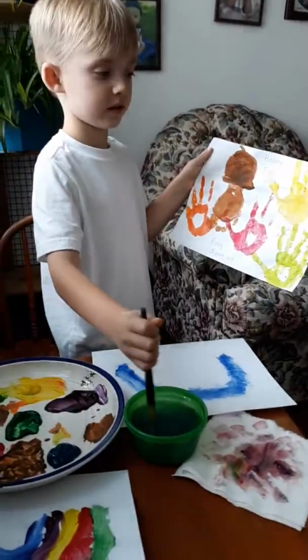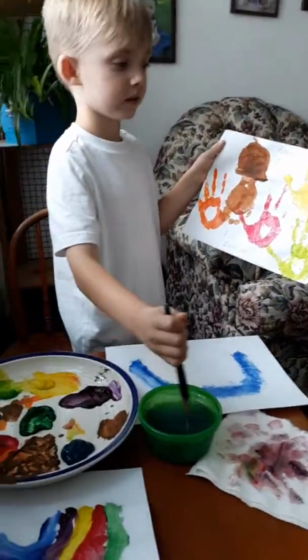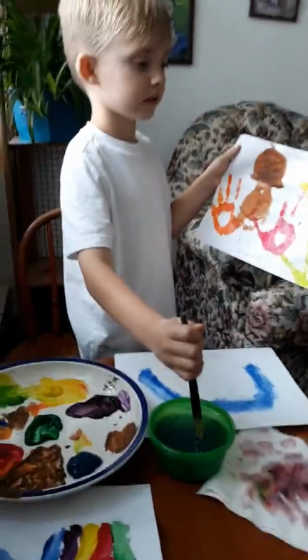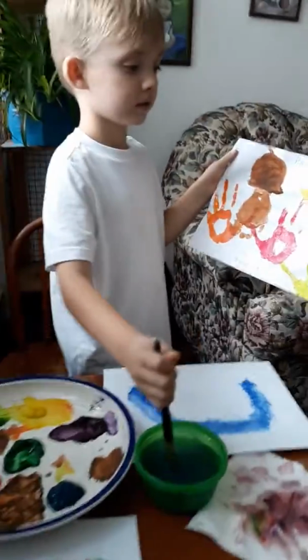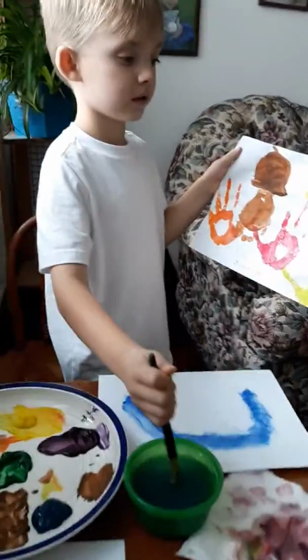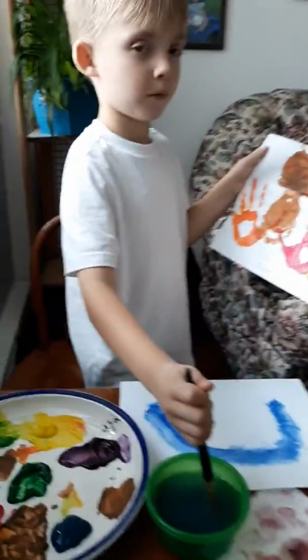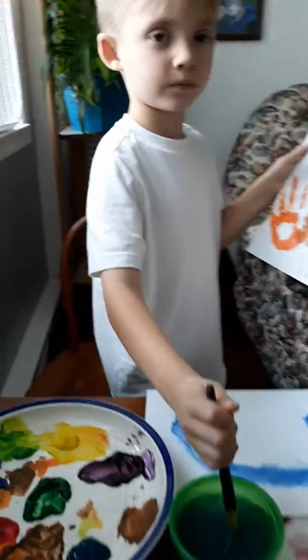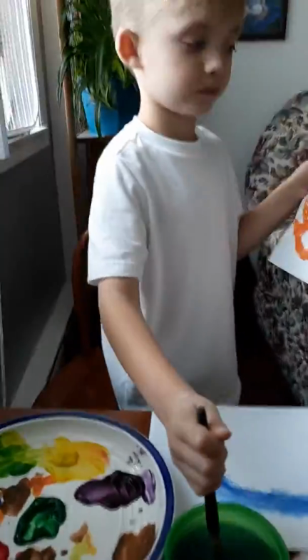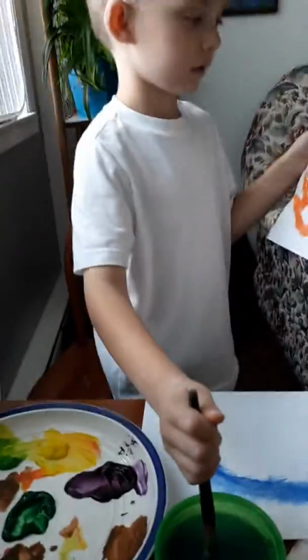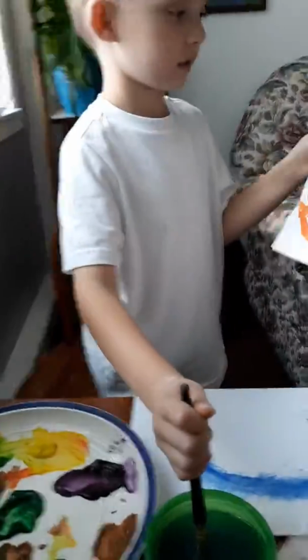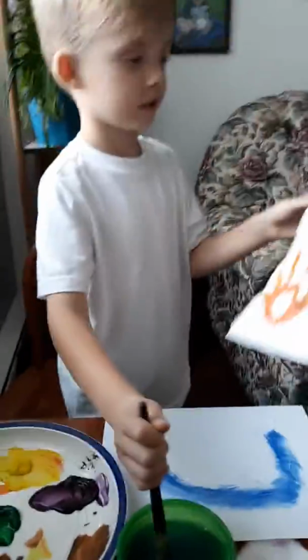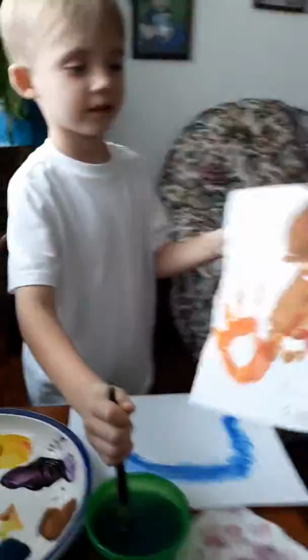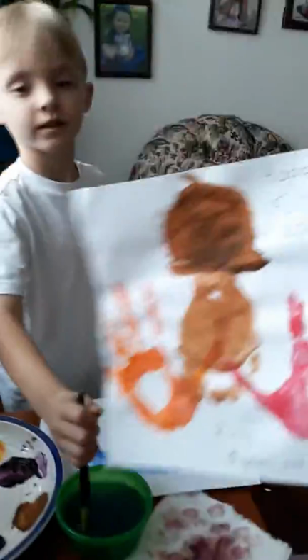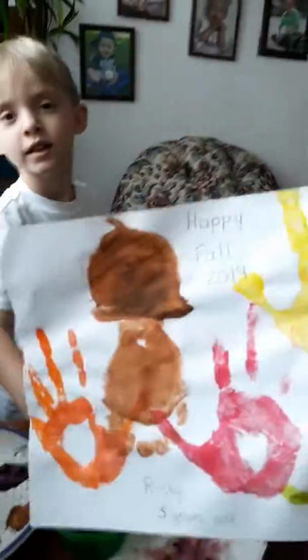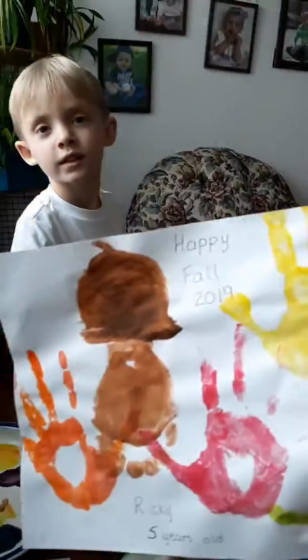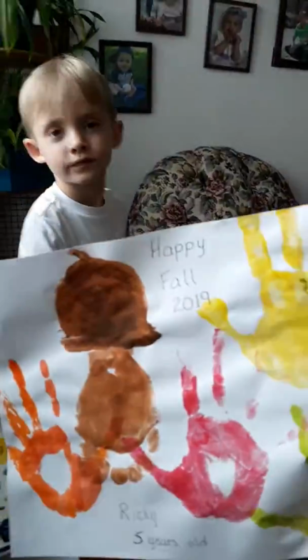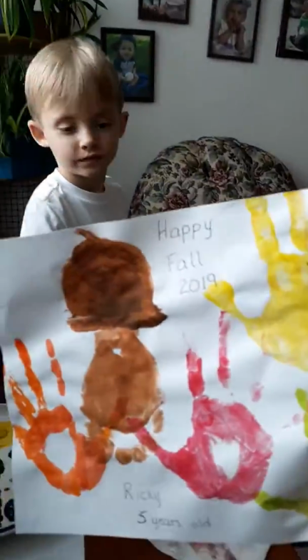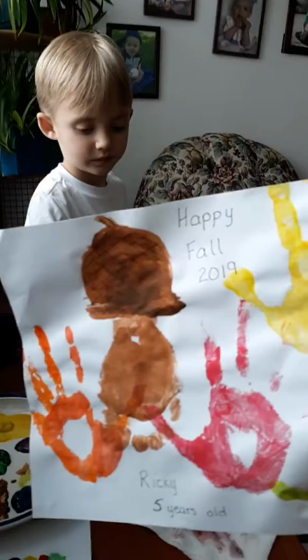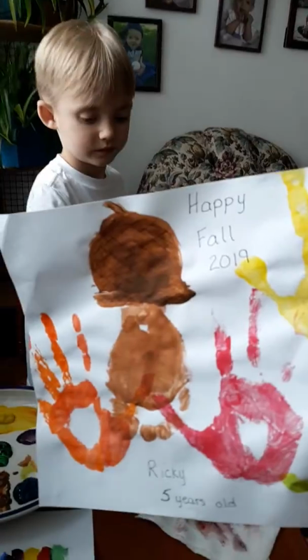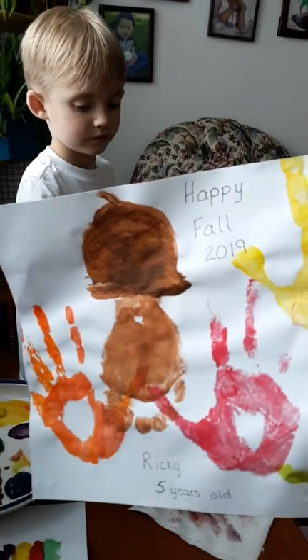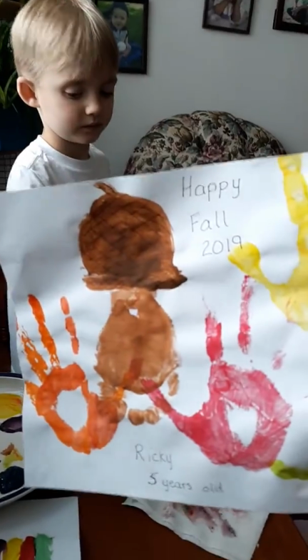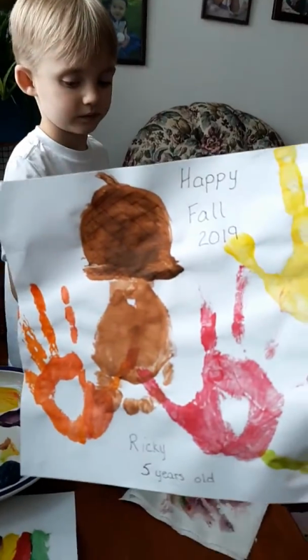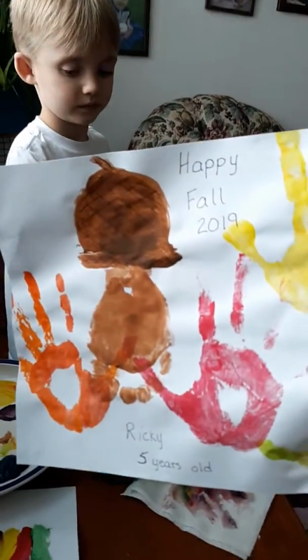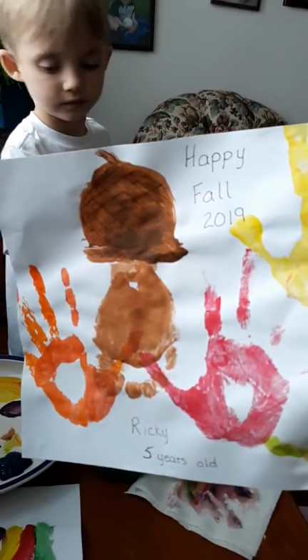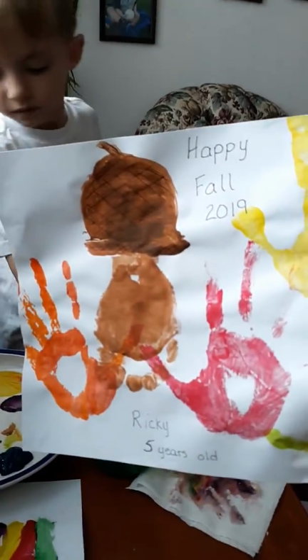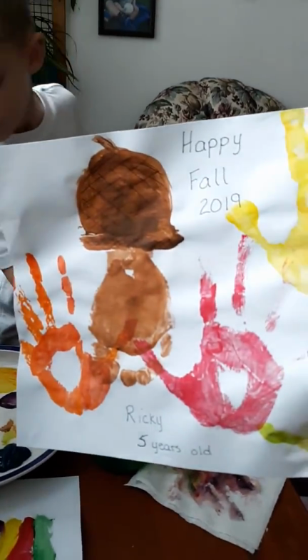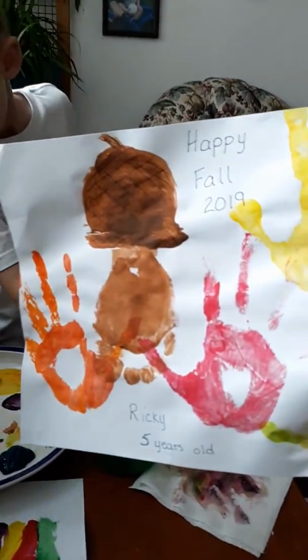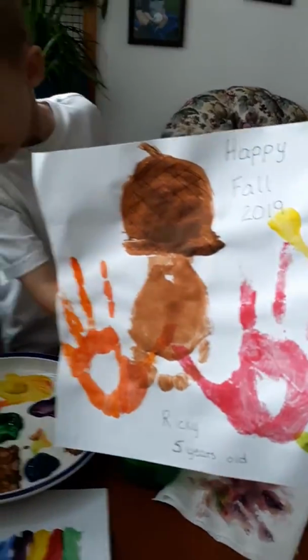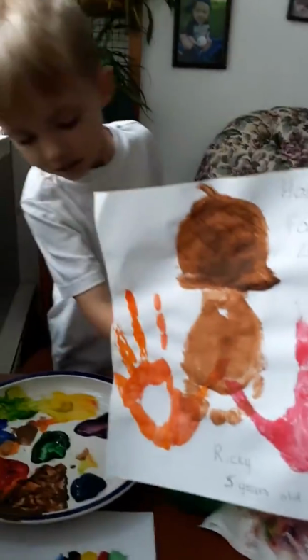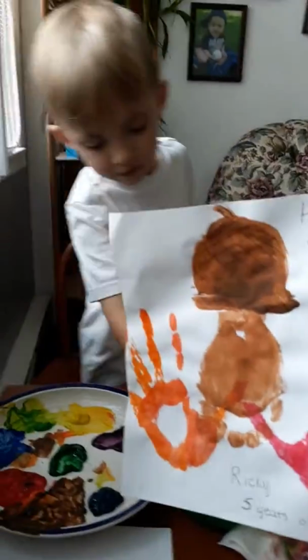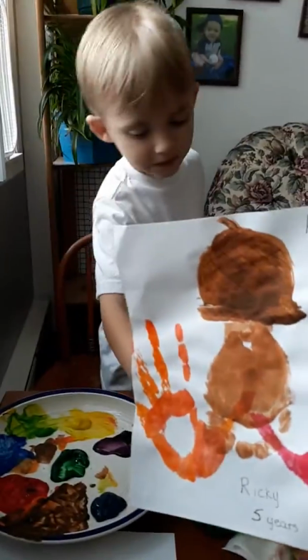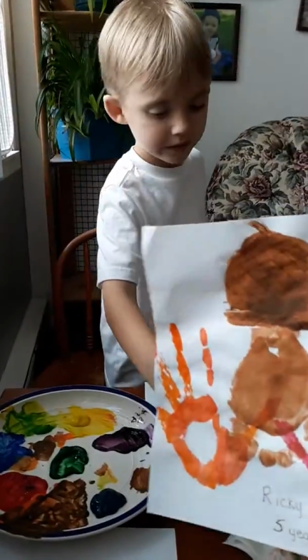What's it say on there? Happy Fall 2019. Ricky, five years old.